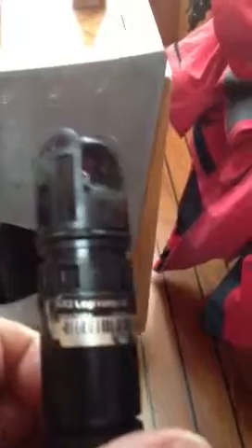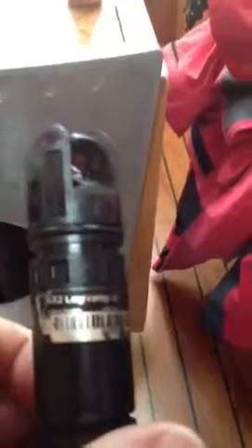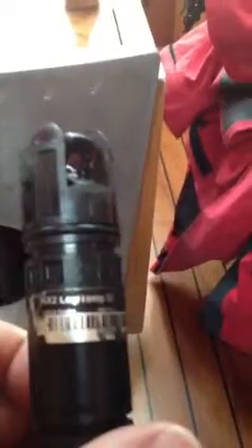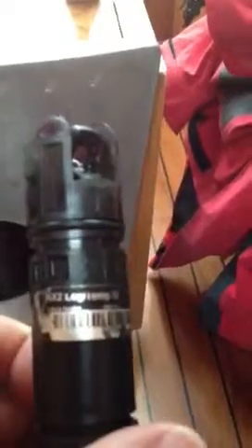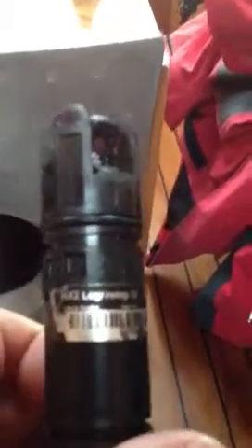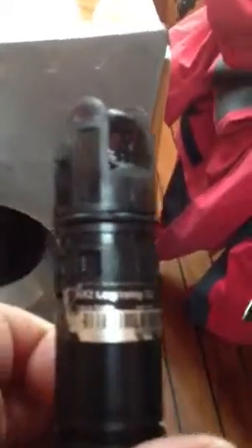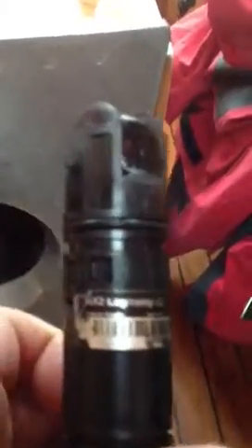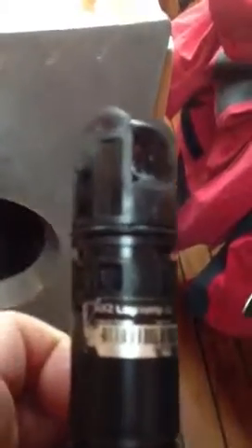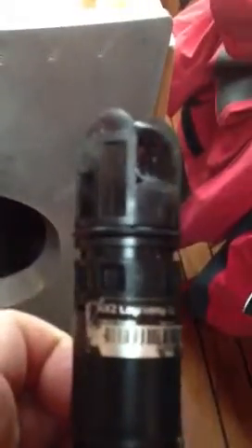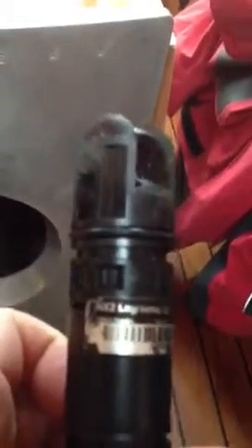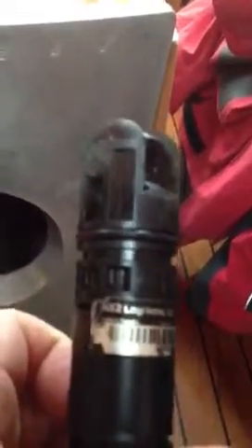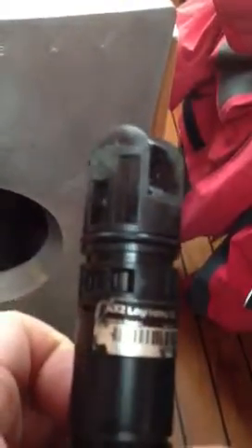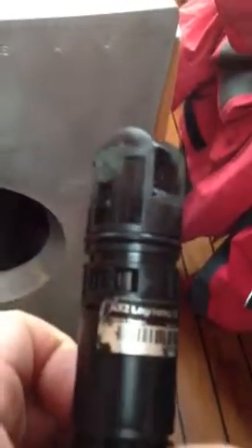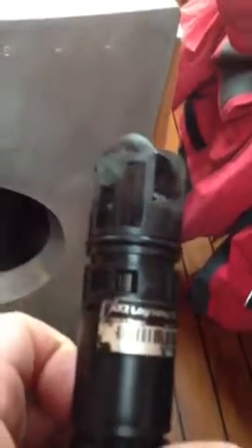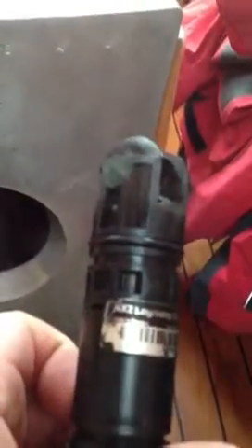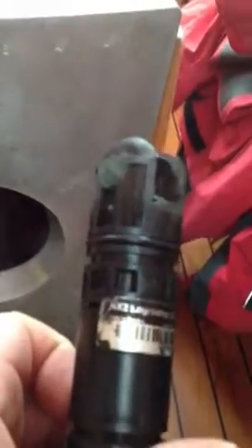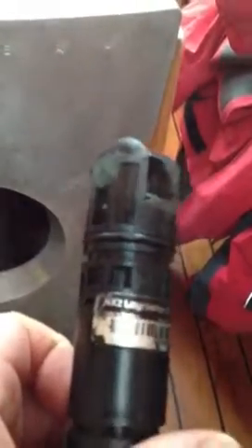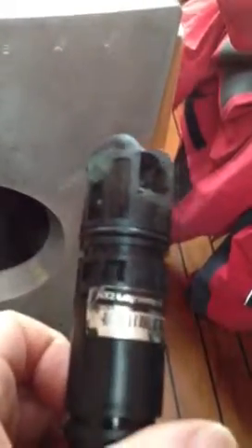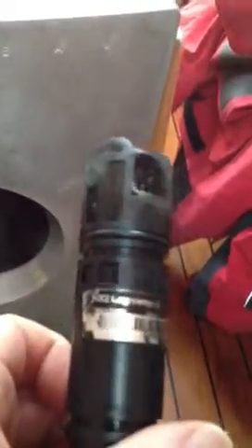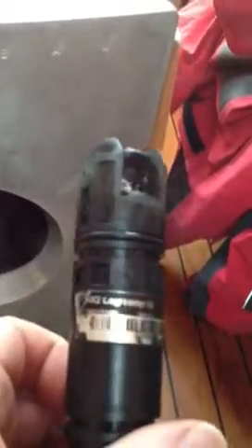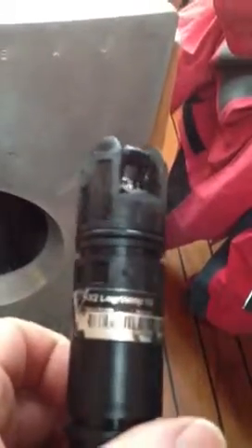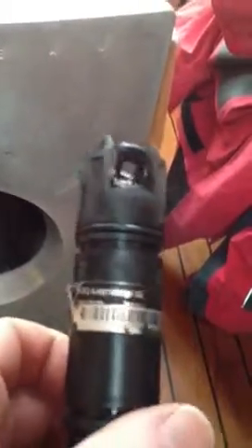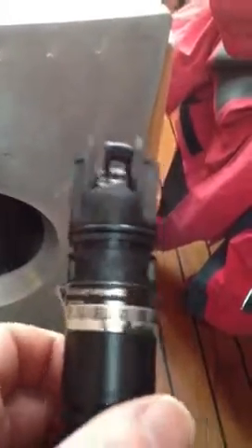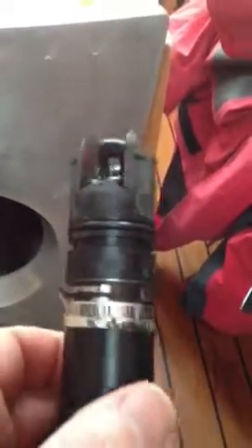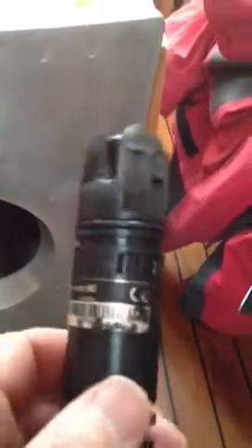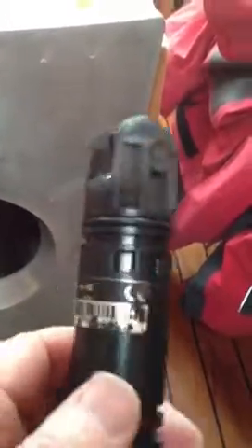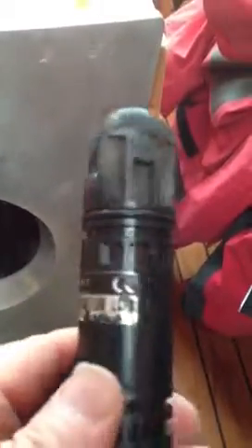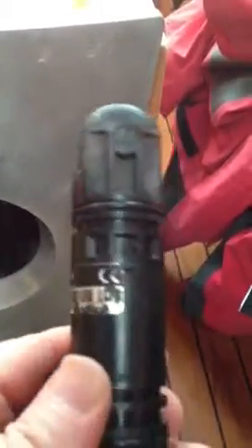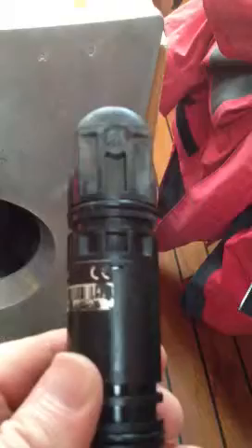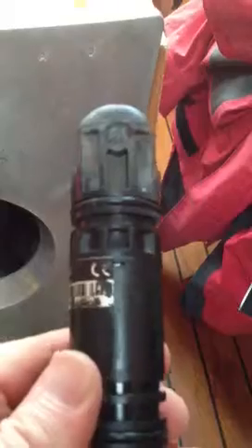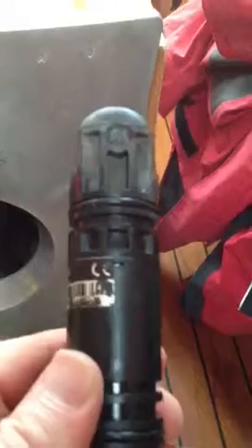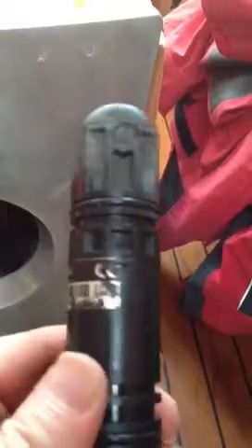That looks like NX2, so I guess that's for the Silva. I'm not sure.